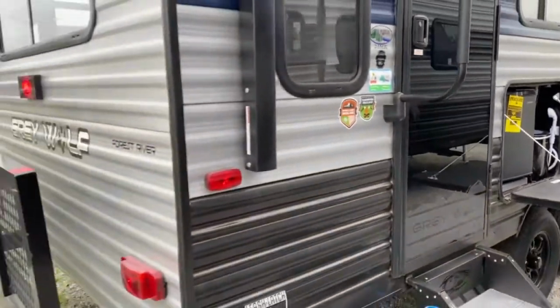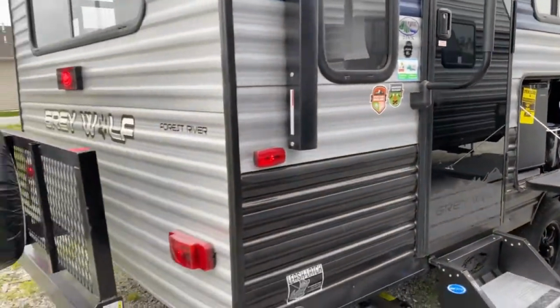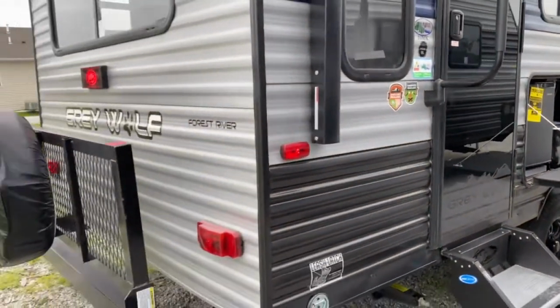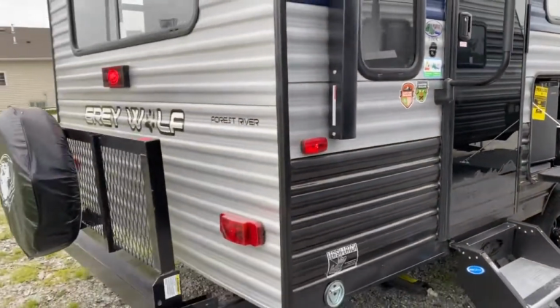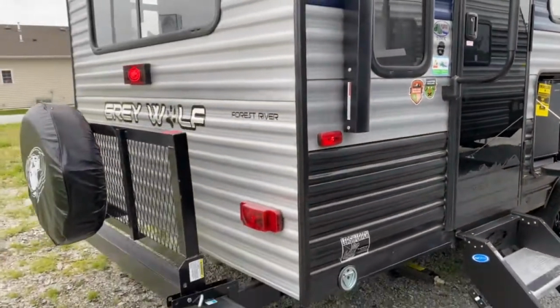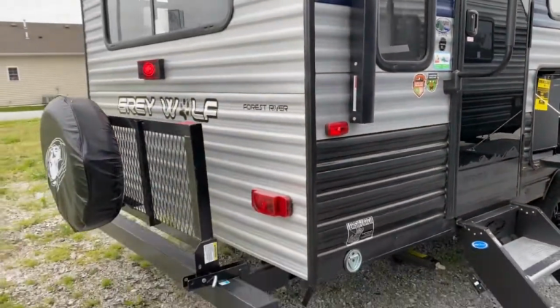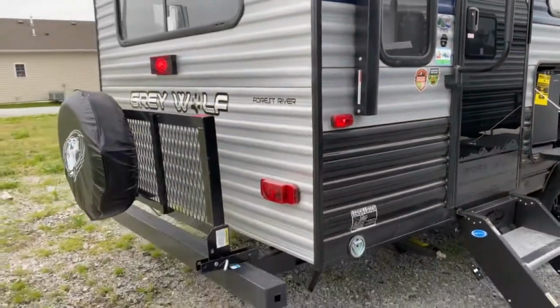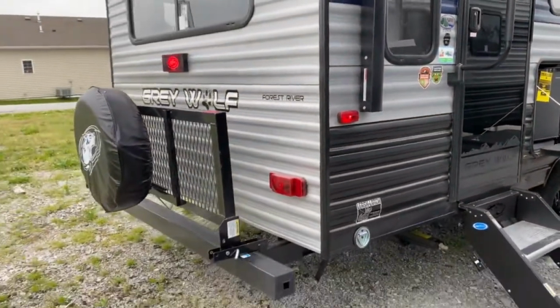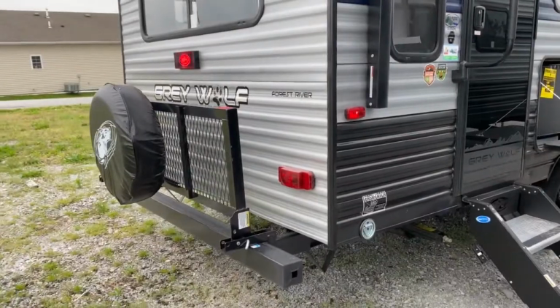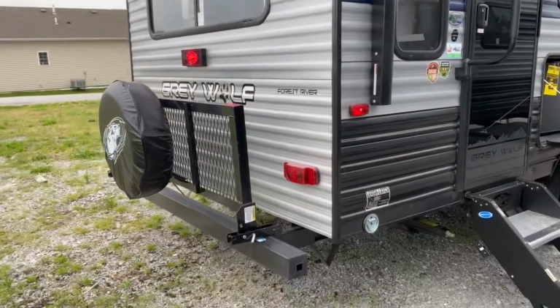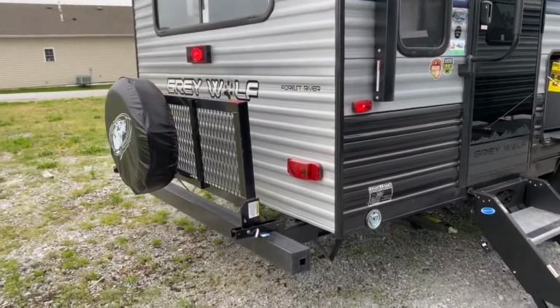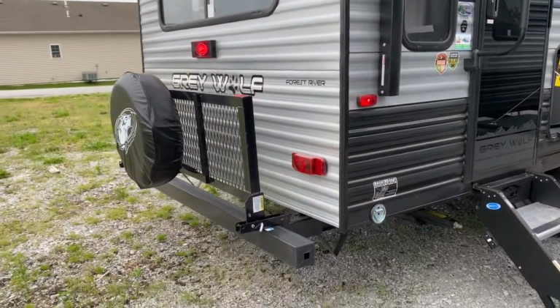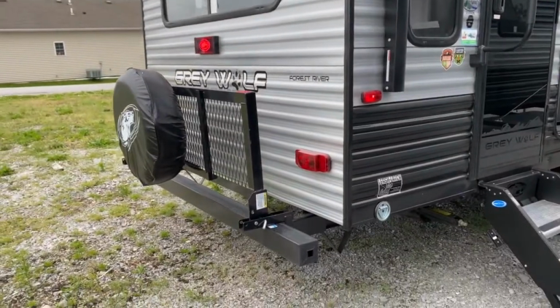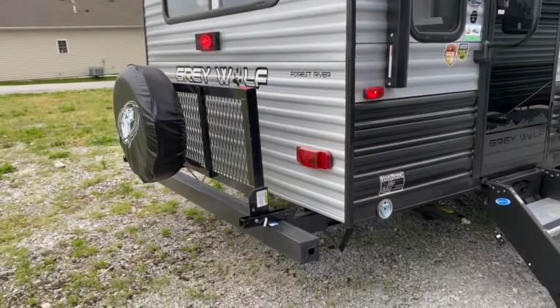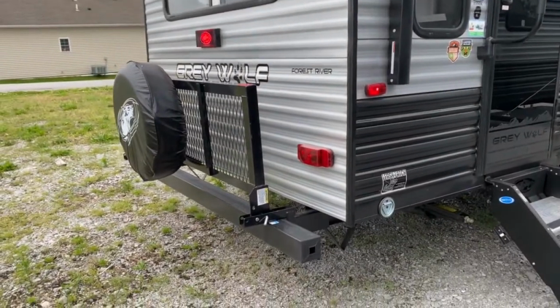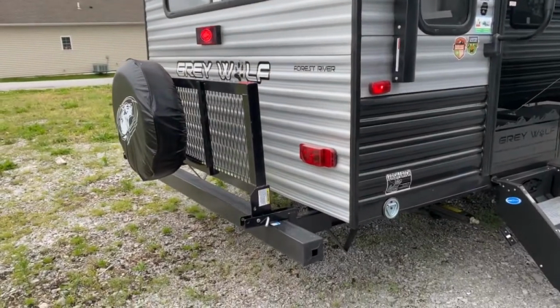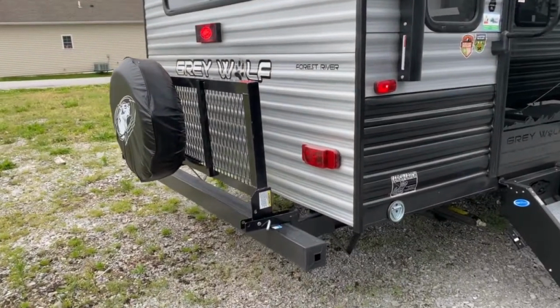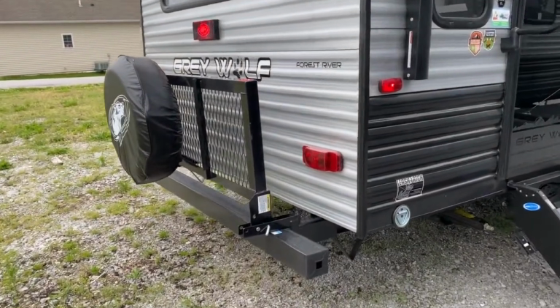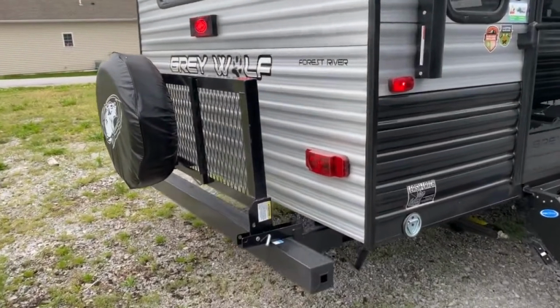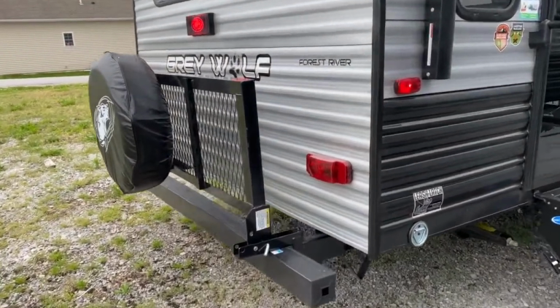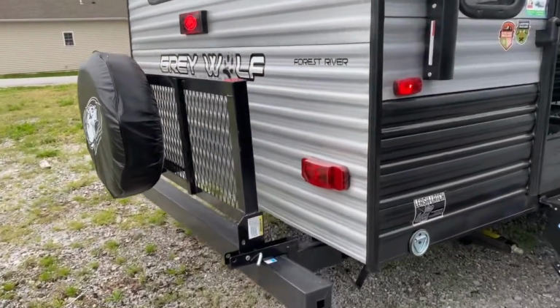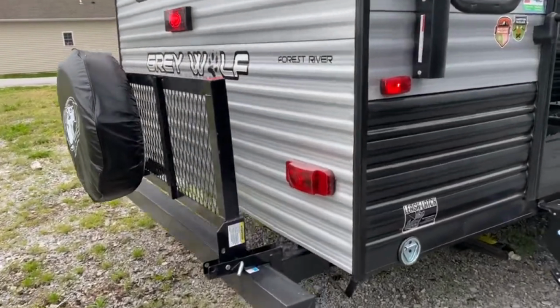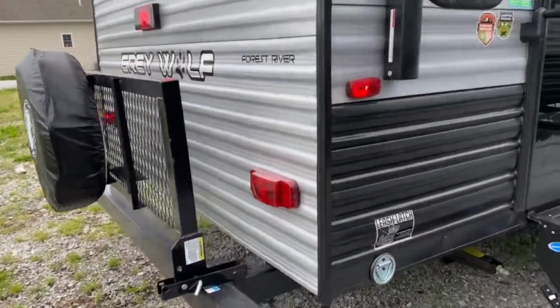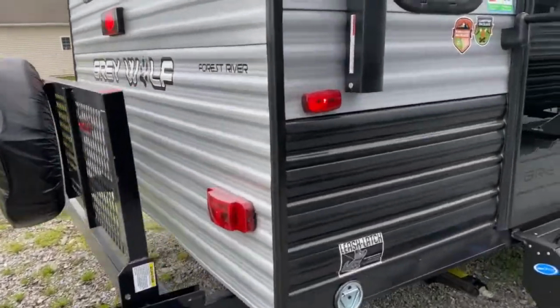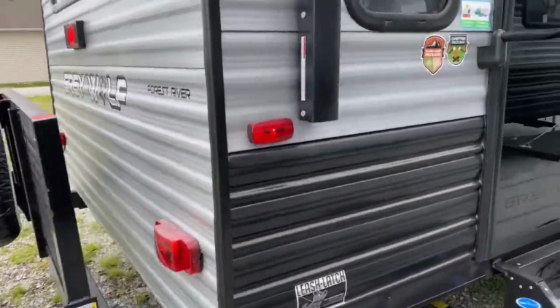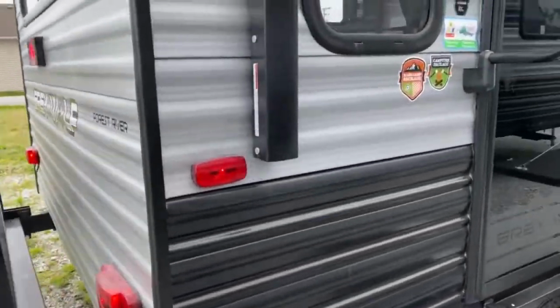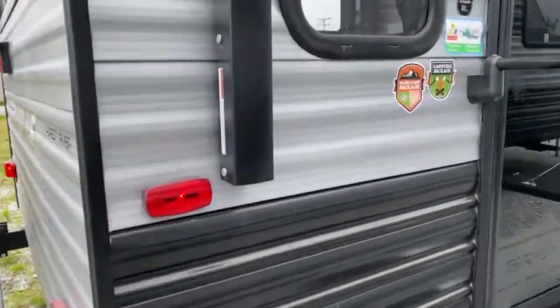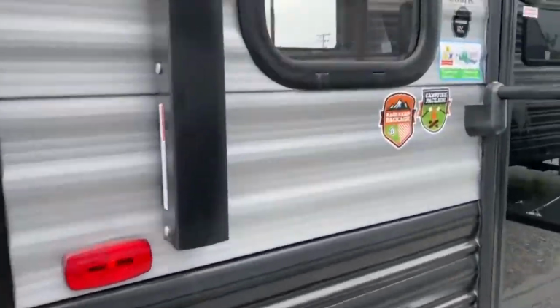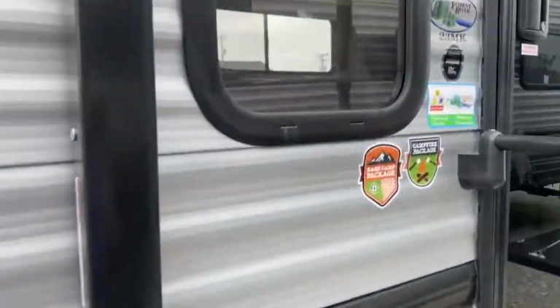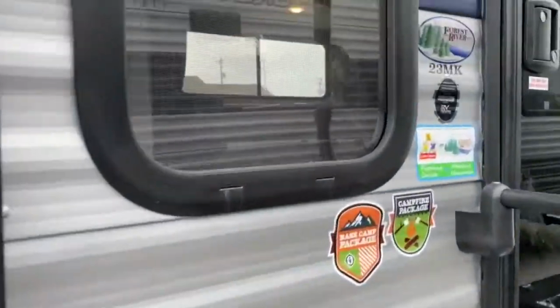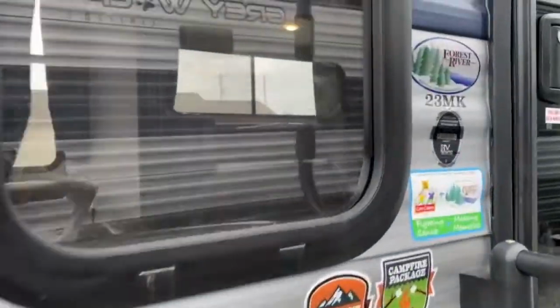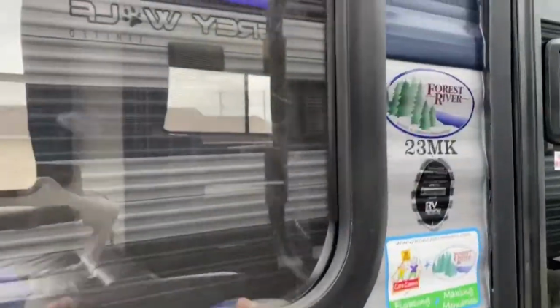On the back of the unit, you do have a spare tire and a luggage rack. Let's go ahead and get a look inside.